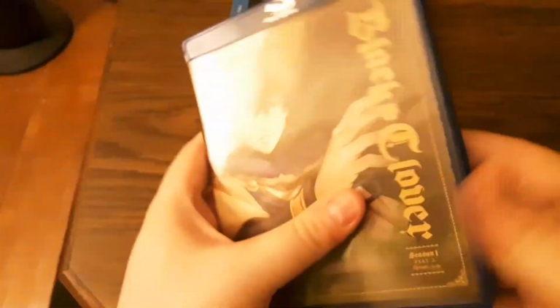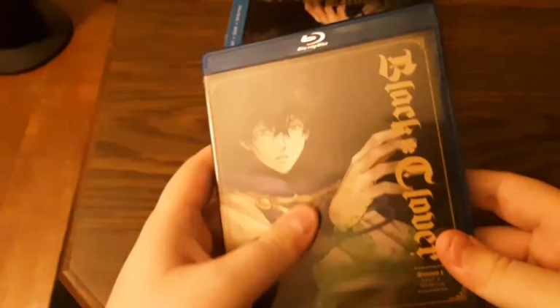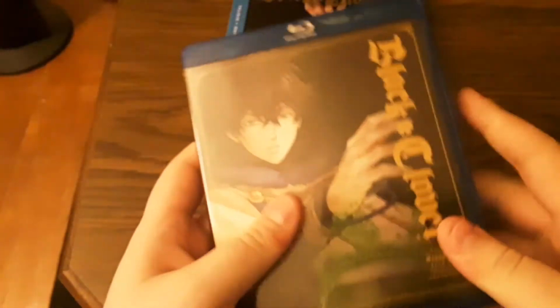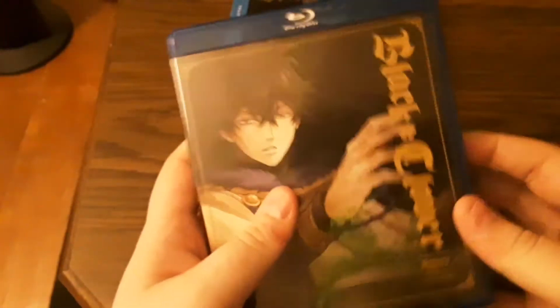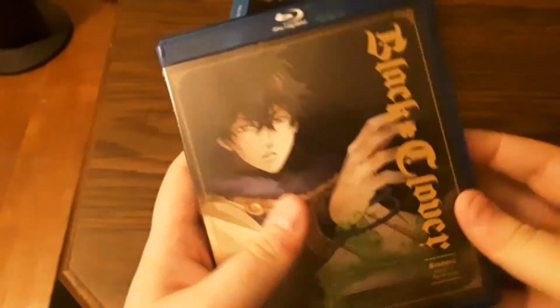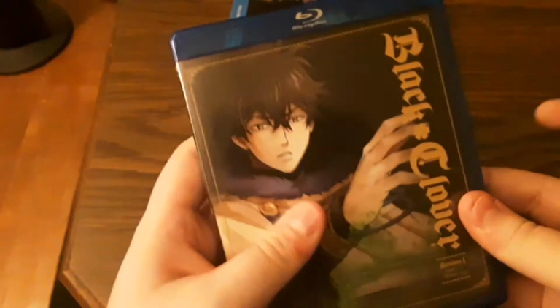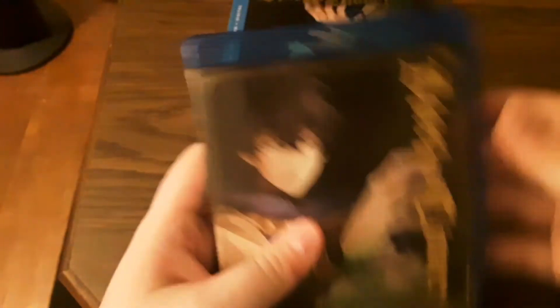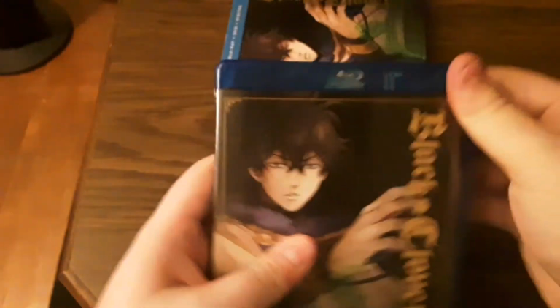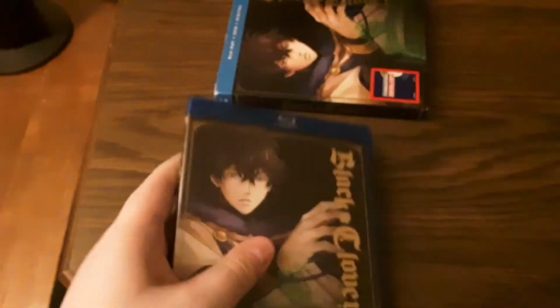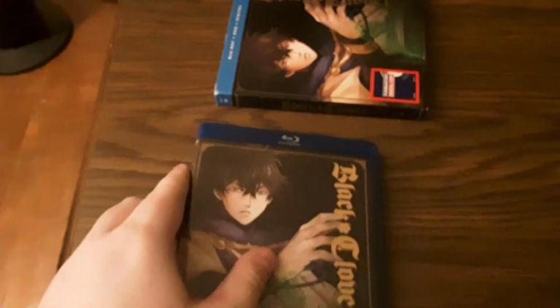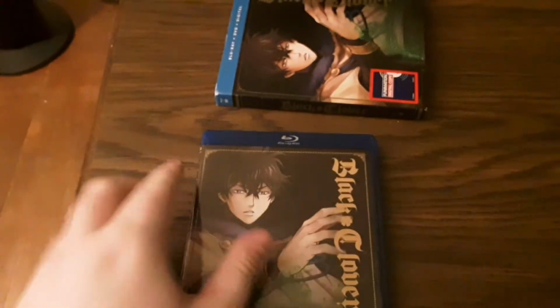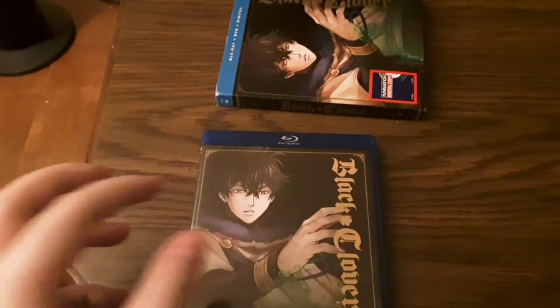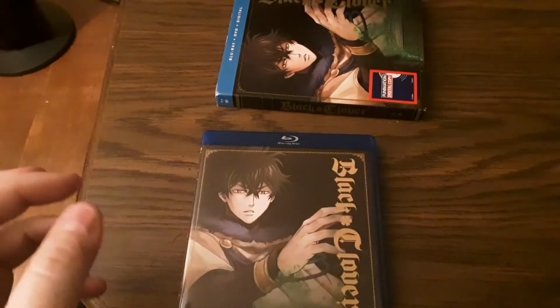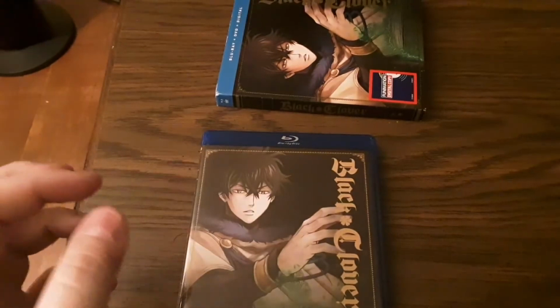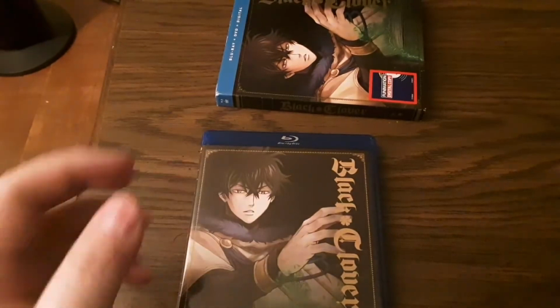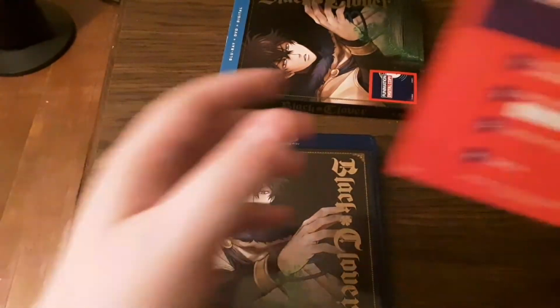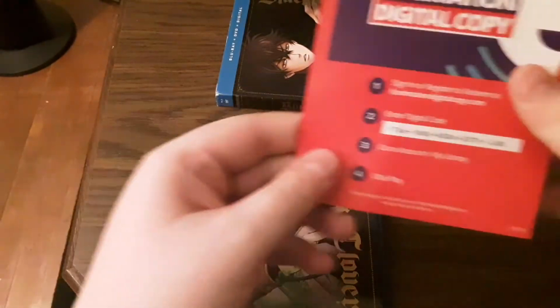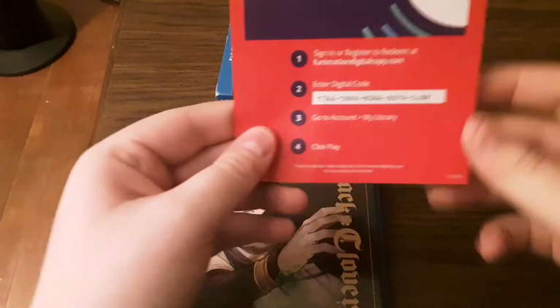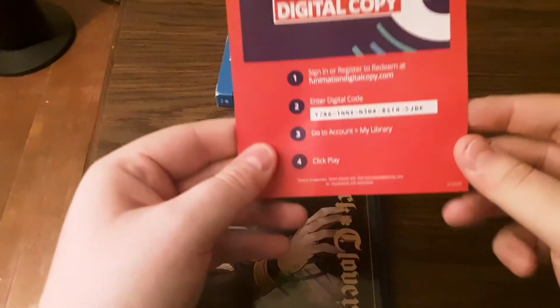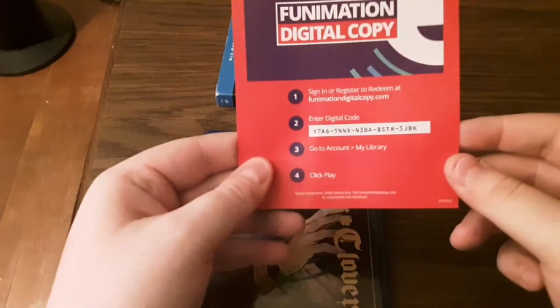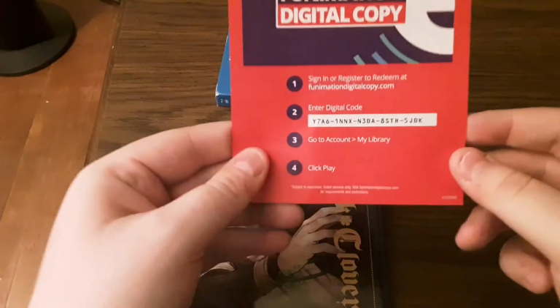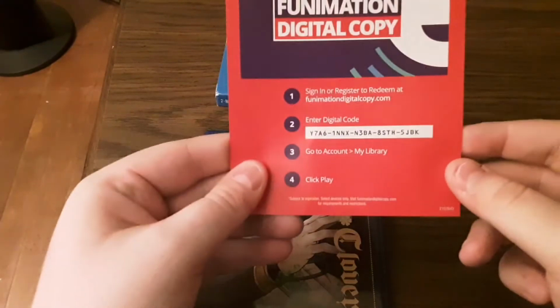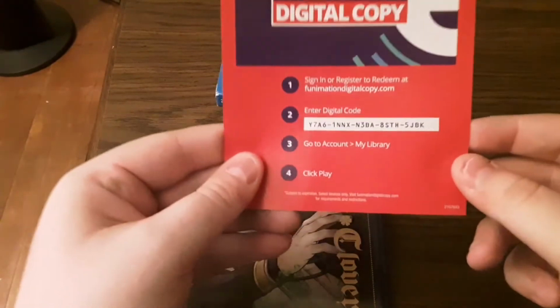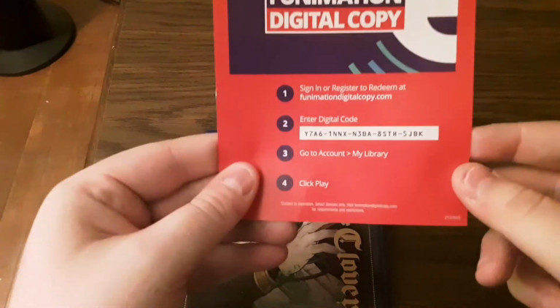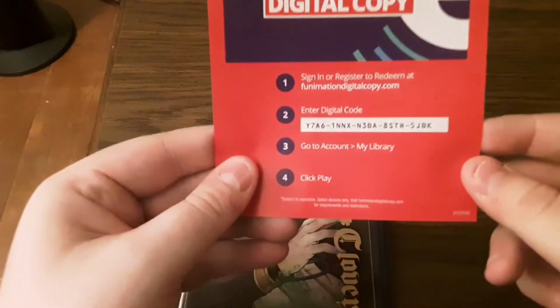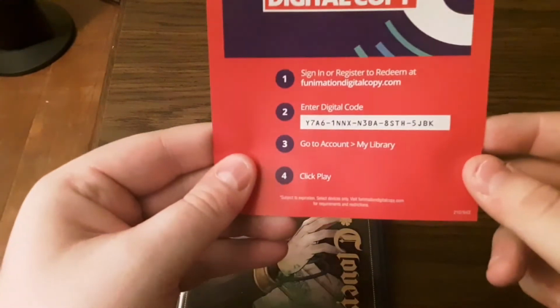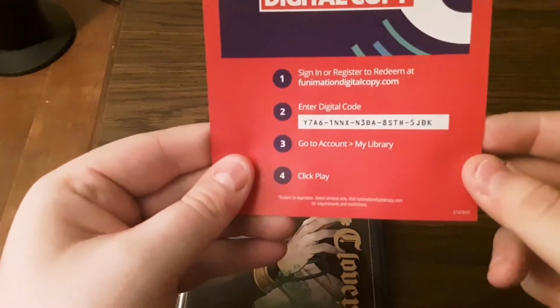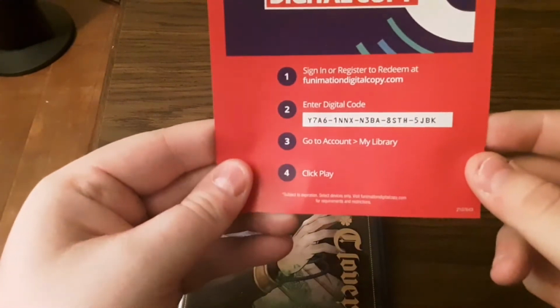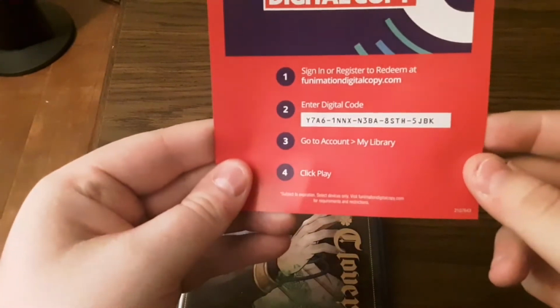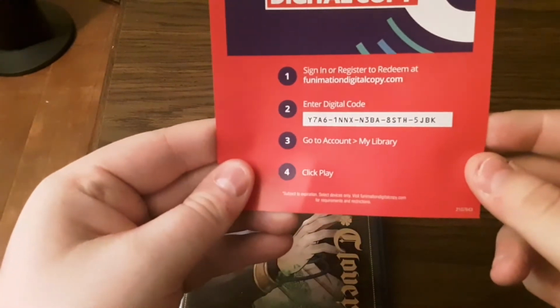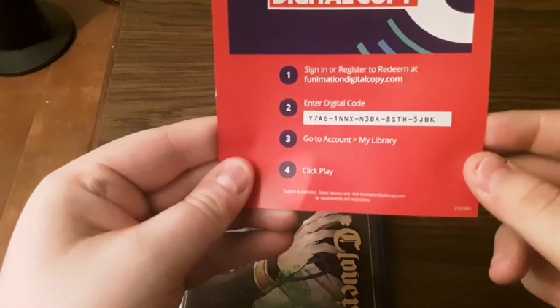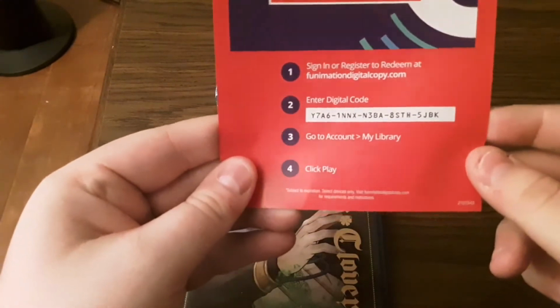I have the digital copy code if anybody wants it. It's right there. First come first serve.